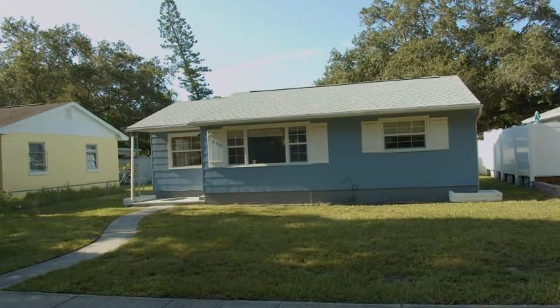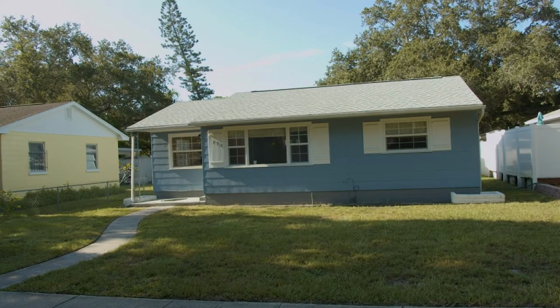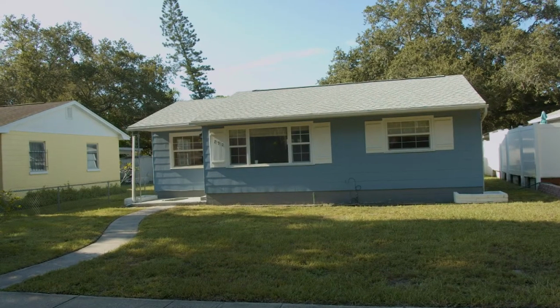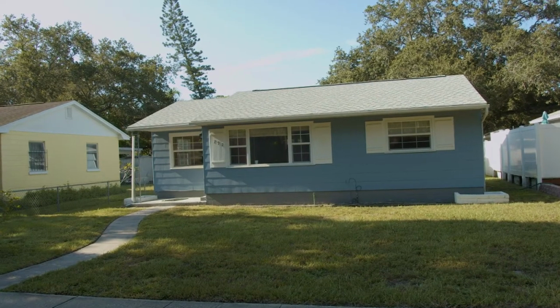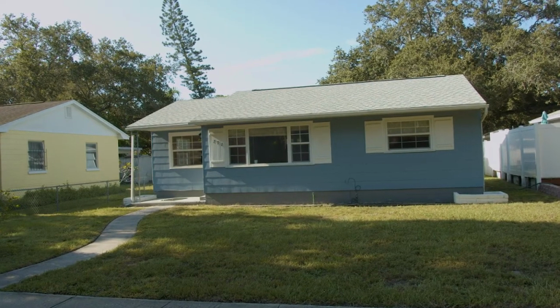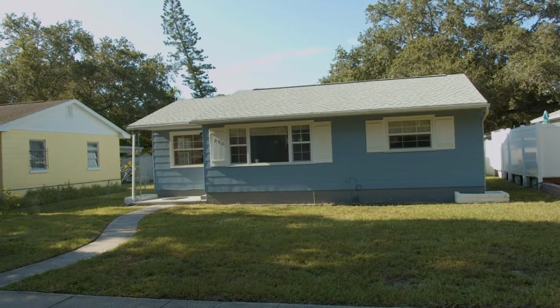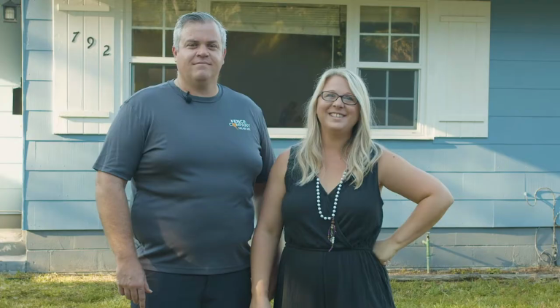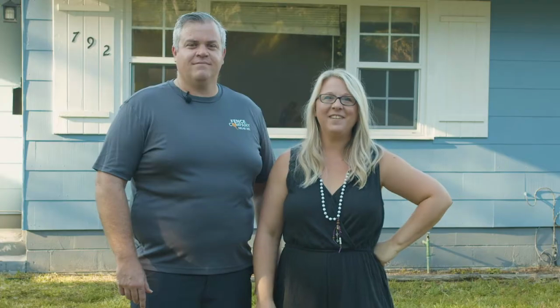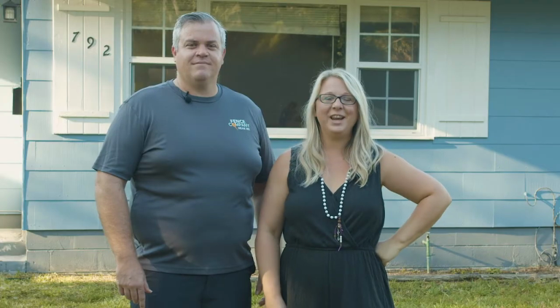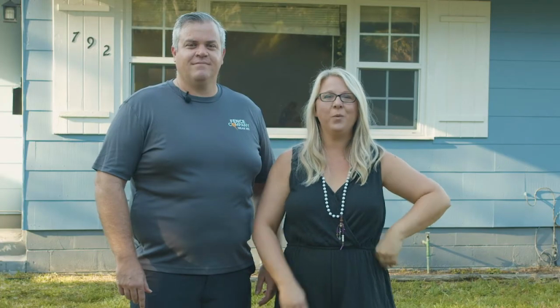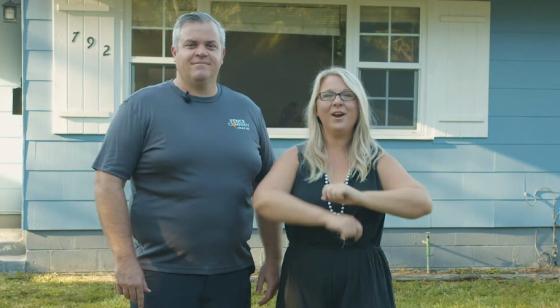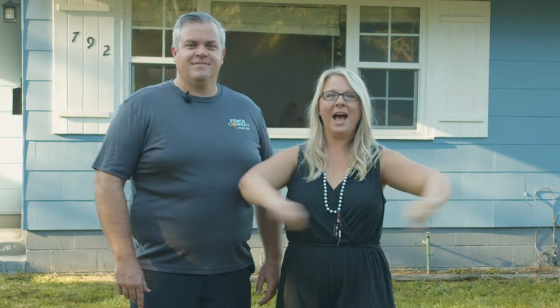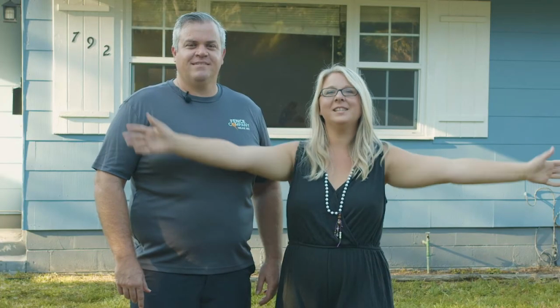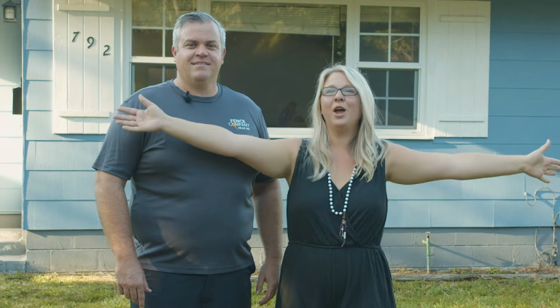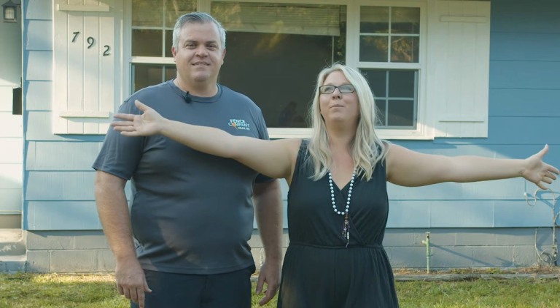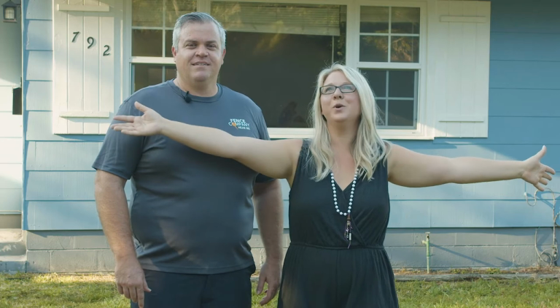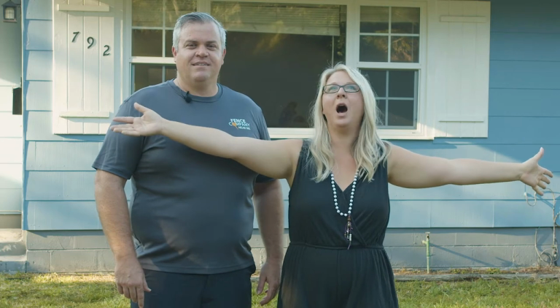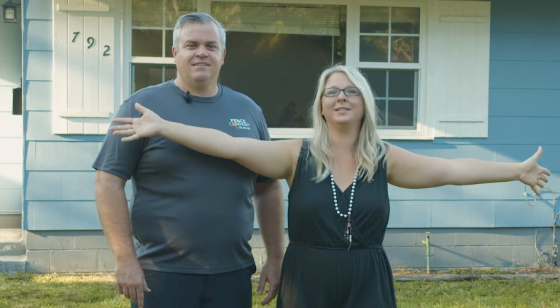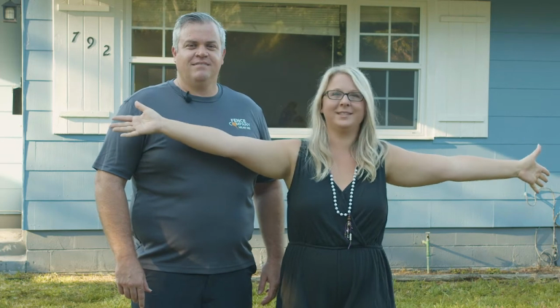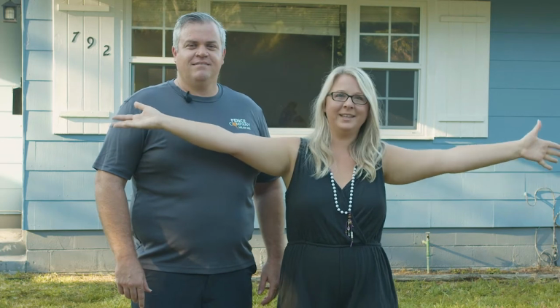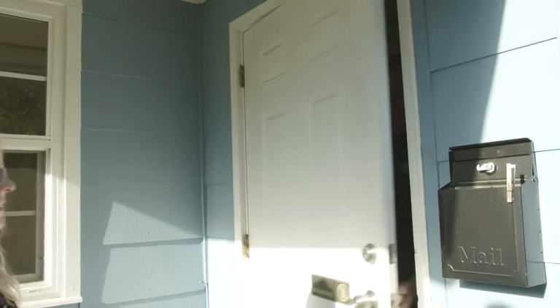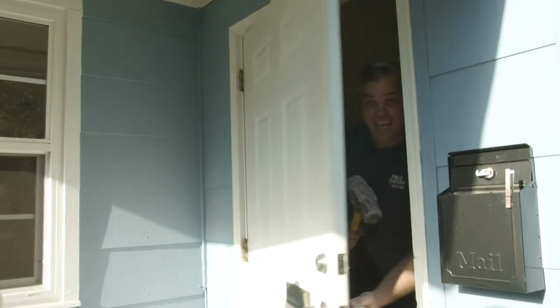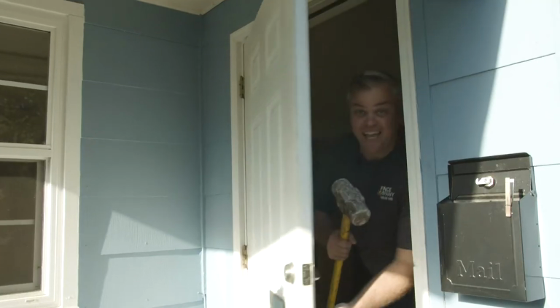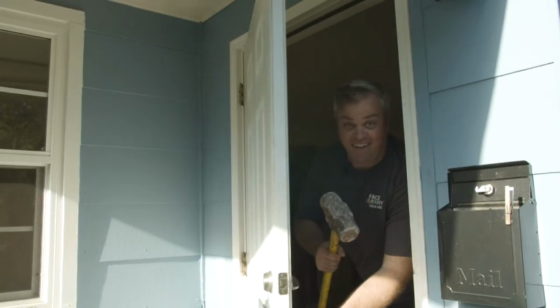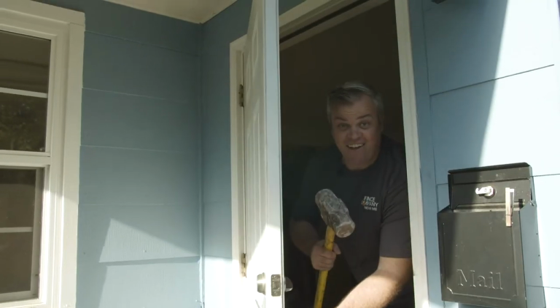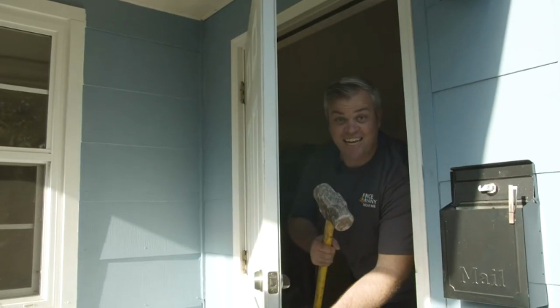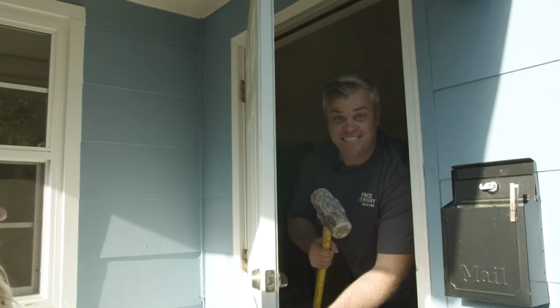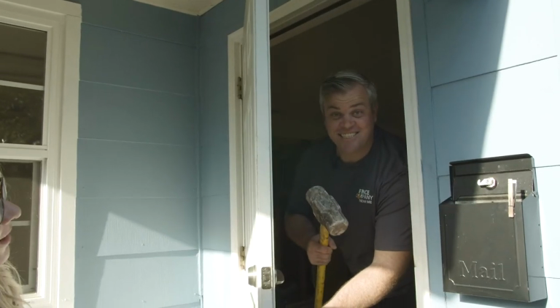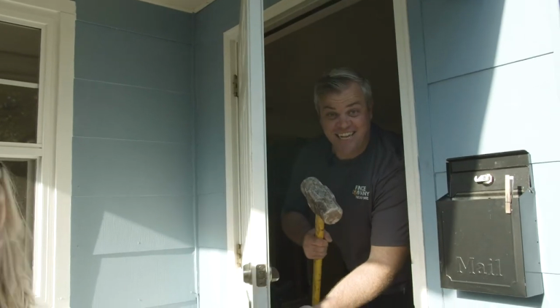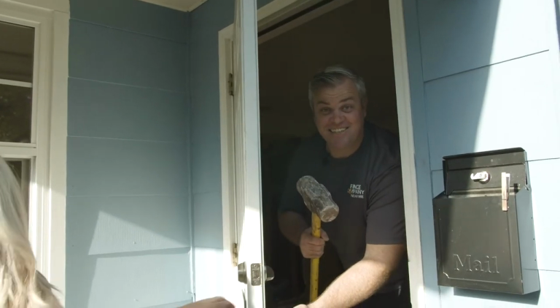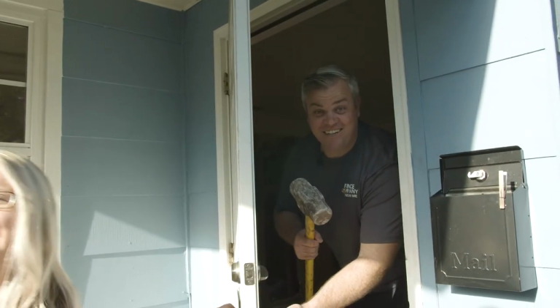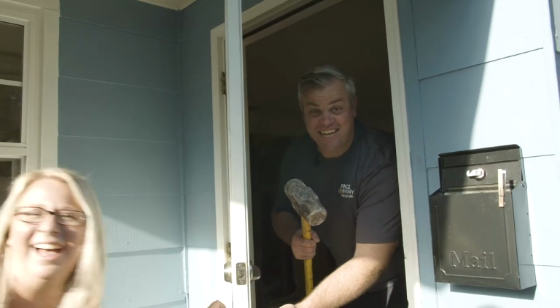Hey guys, Justin and Stephanie here. We are at Blue Haas. Come on in, get some work done.